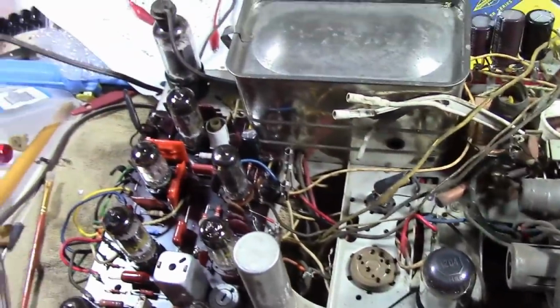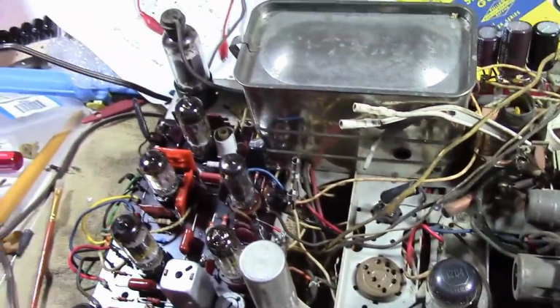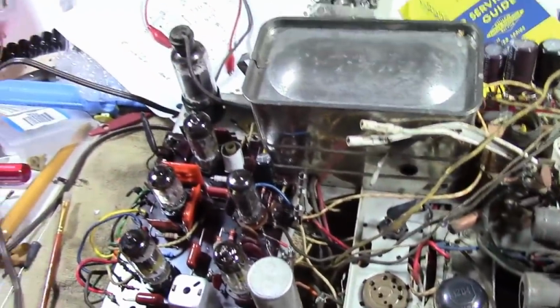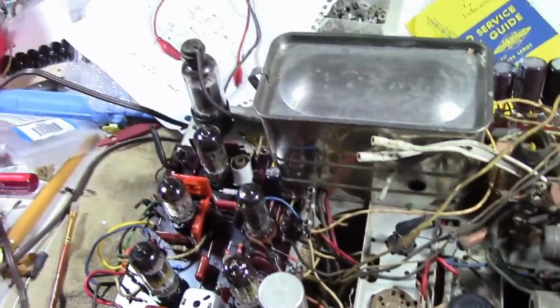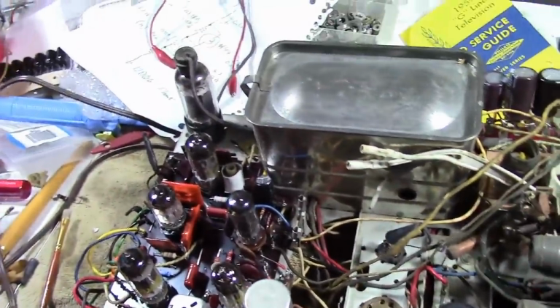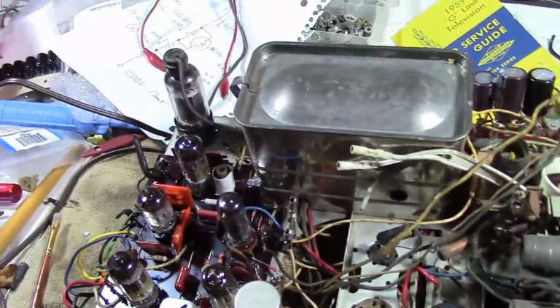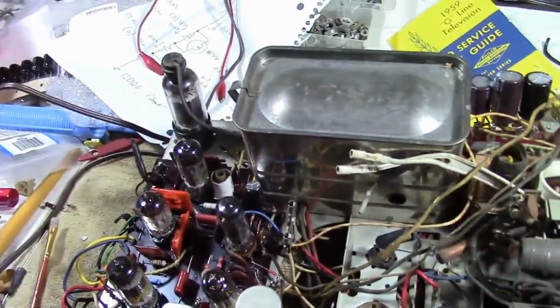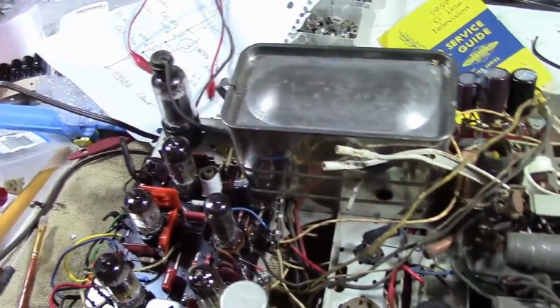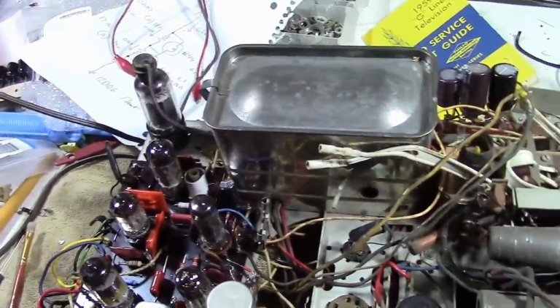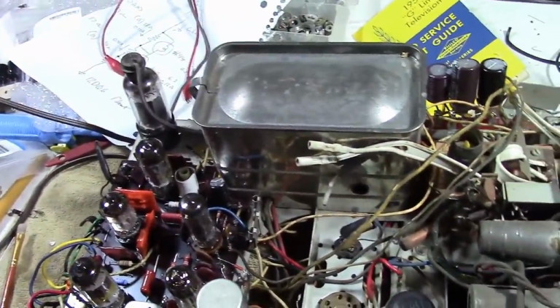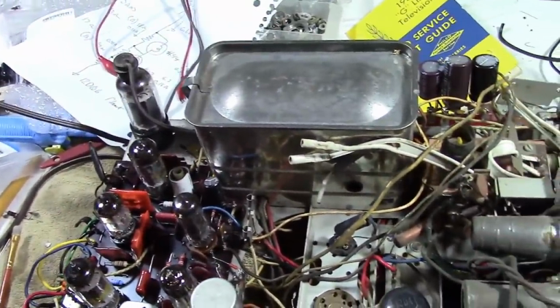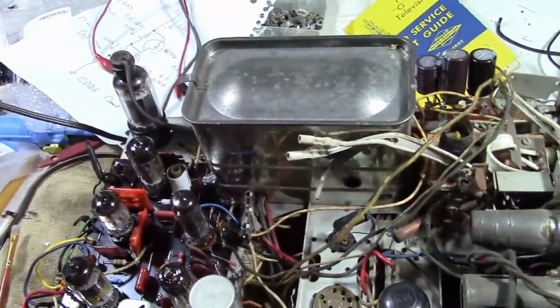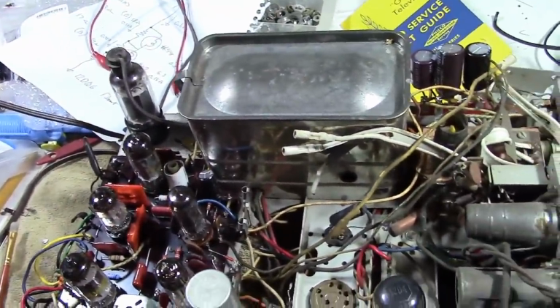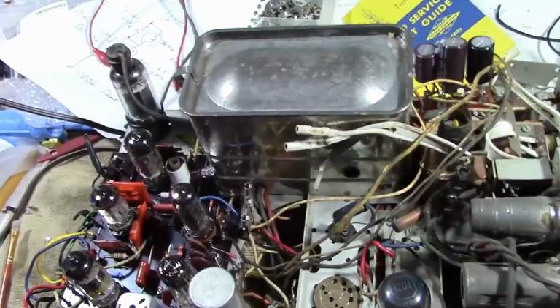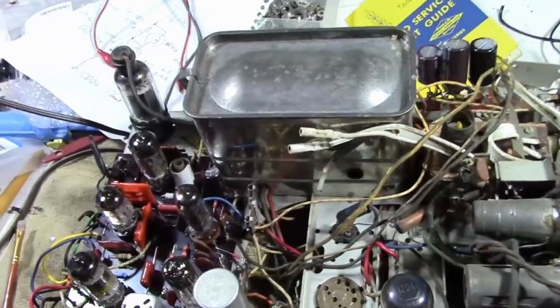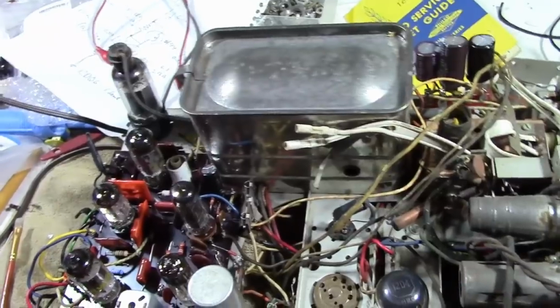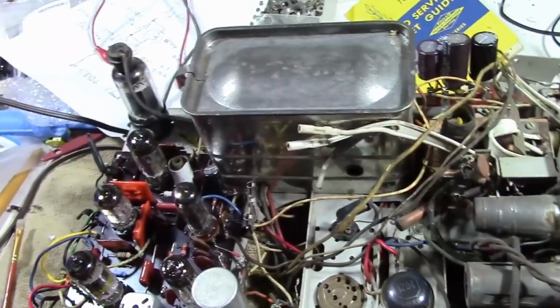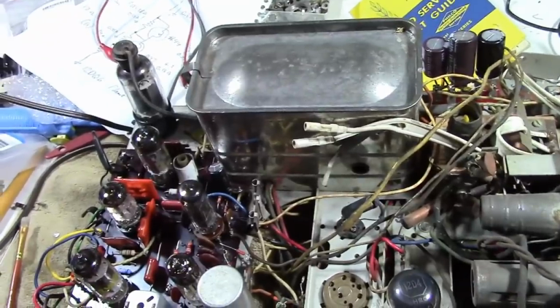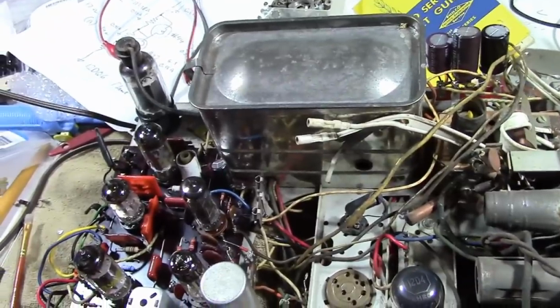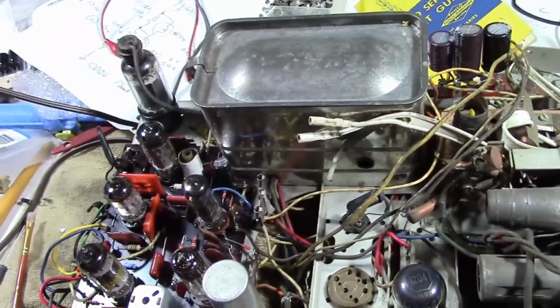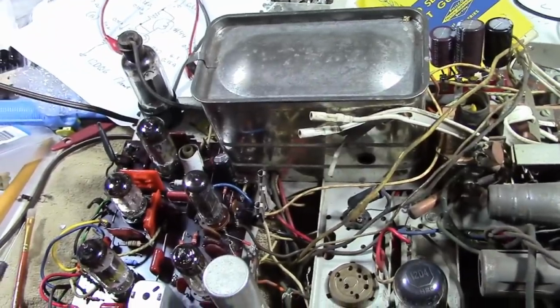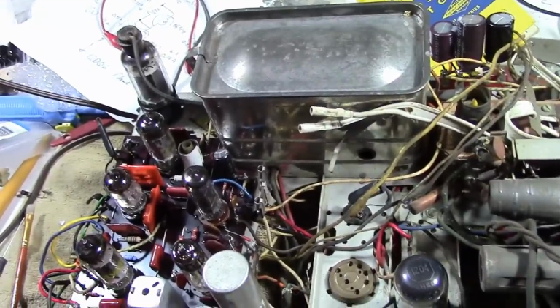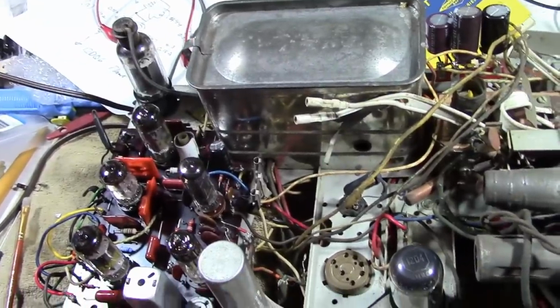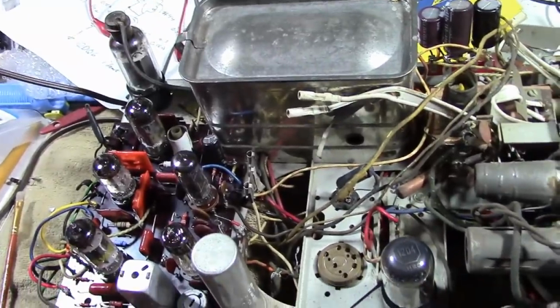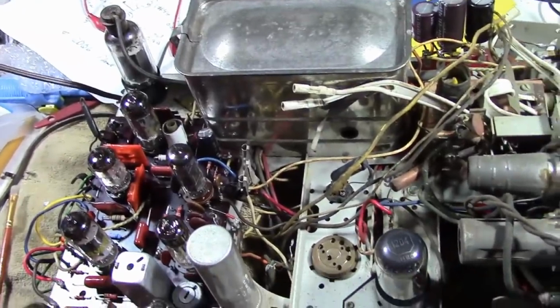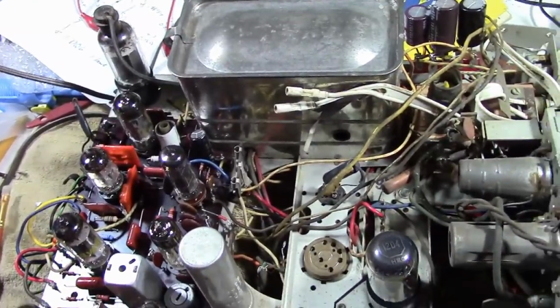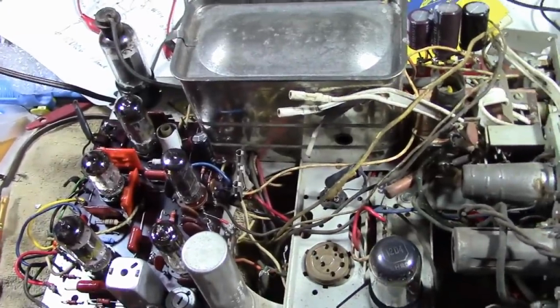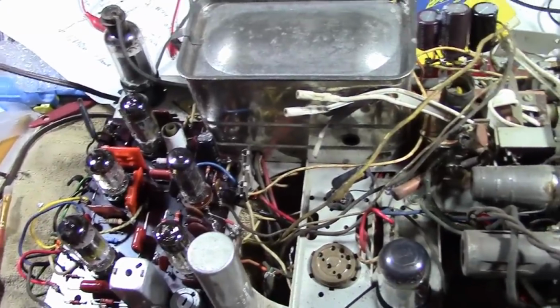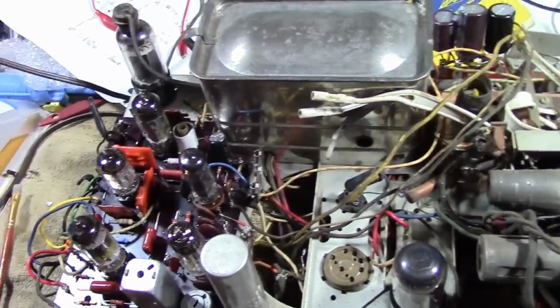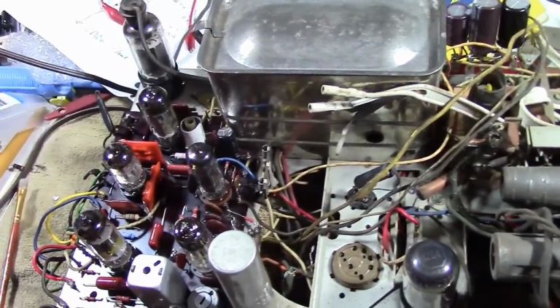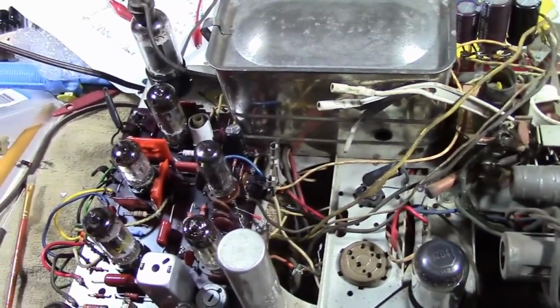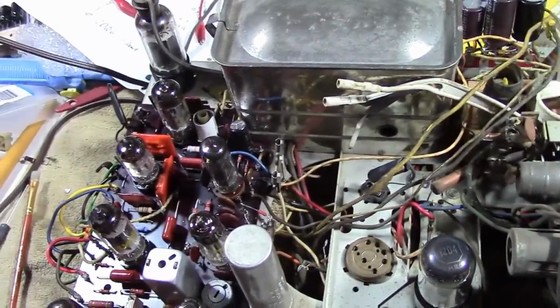I'm very grateful that that 1K resistor was in there. I'll have to replace that too, because I think that saved there from being a whole lot more damage.